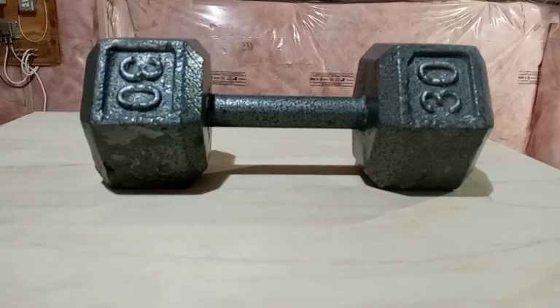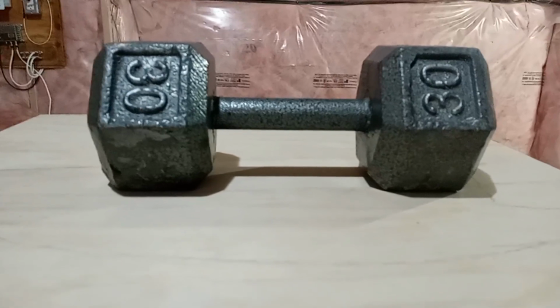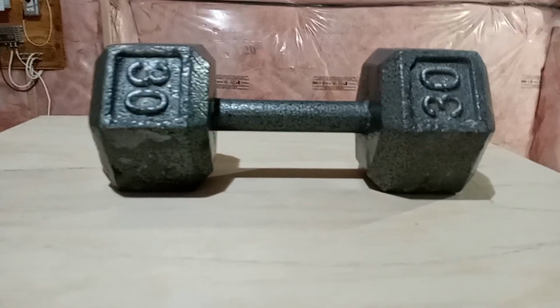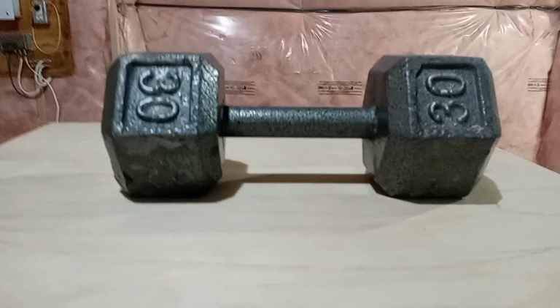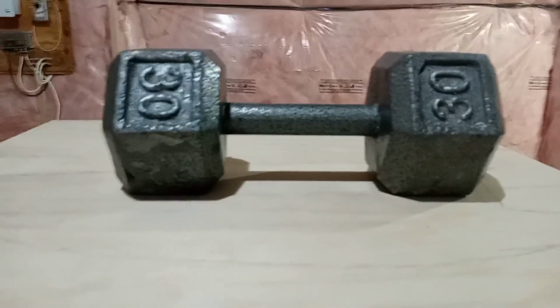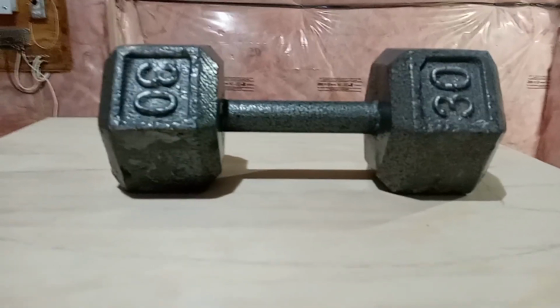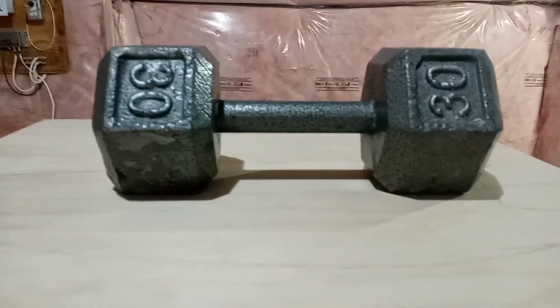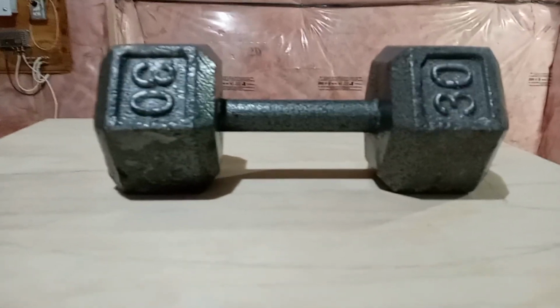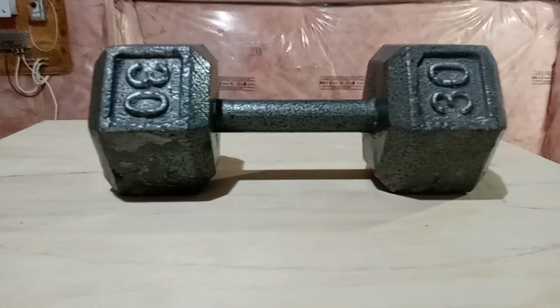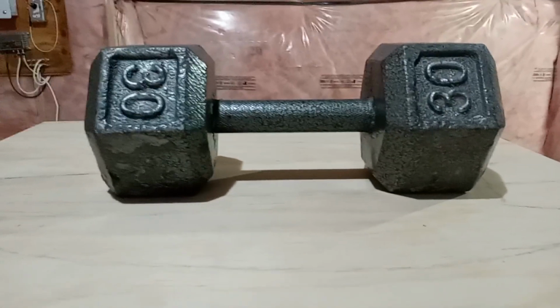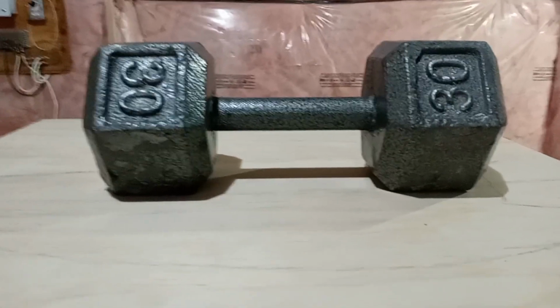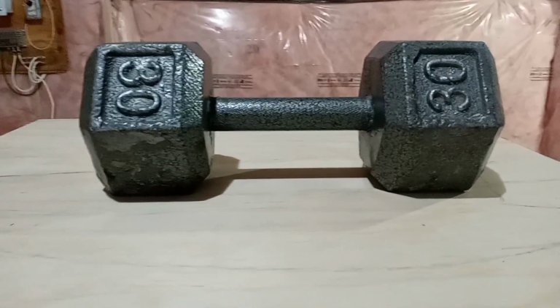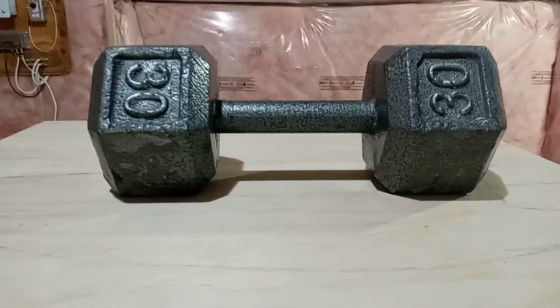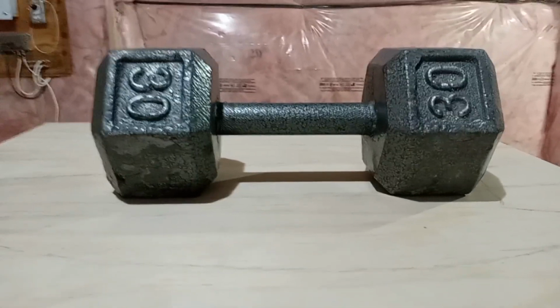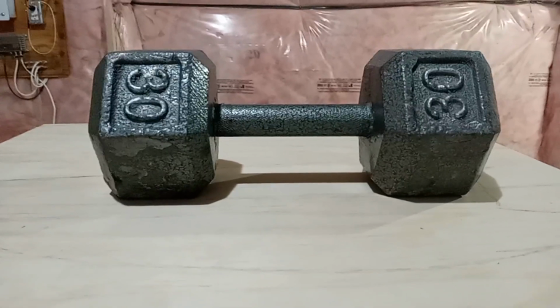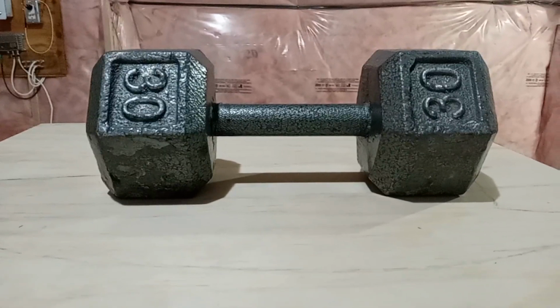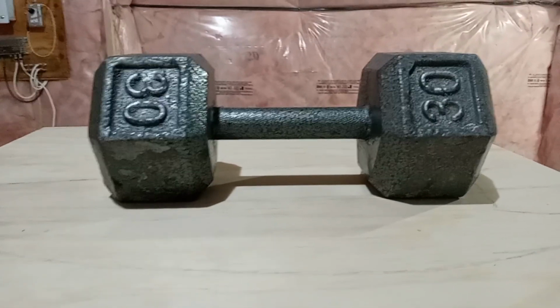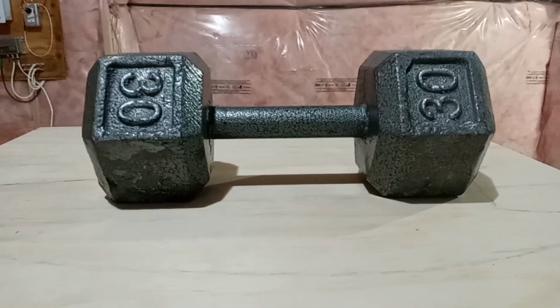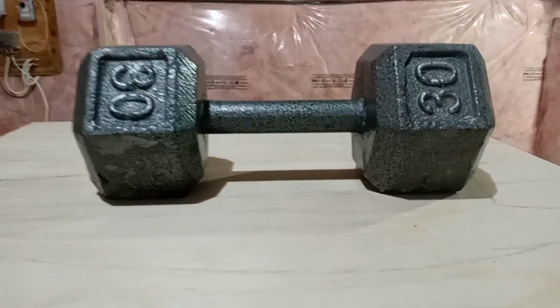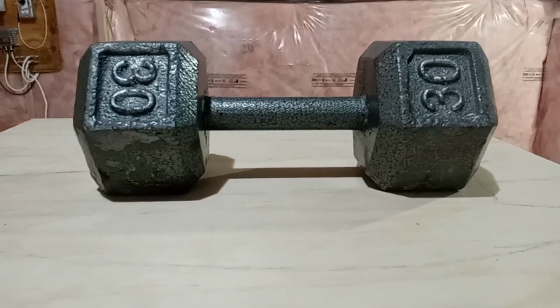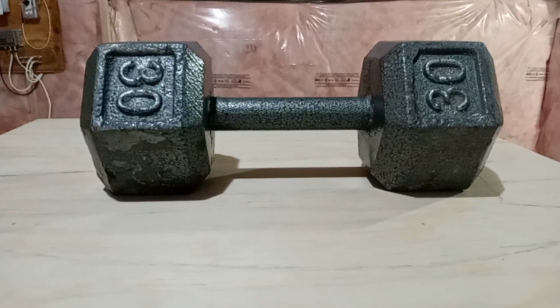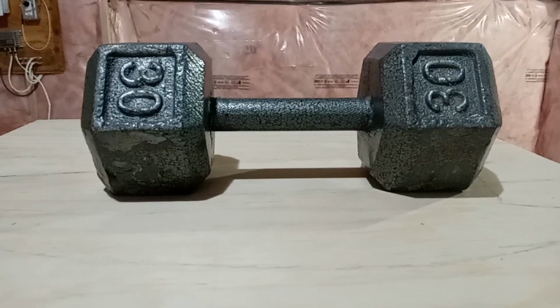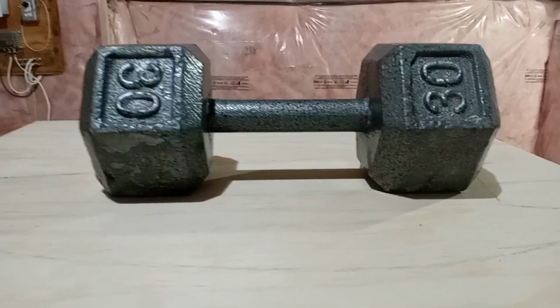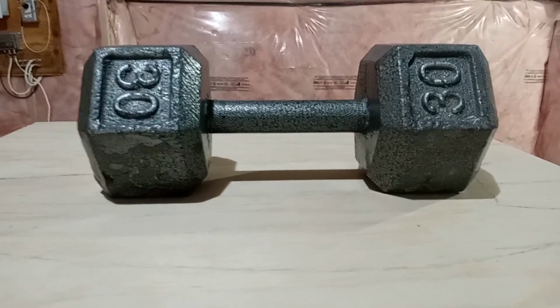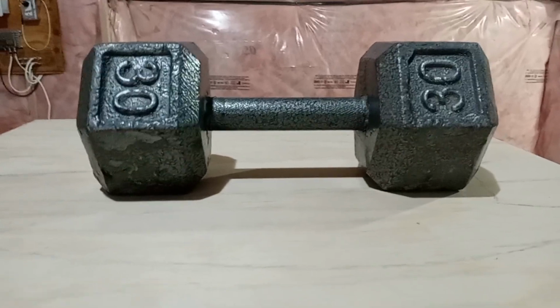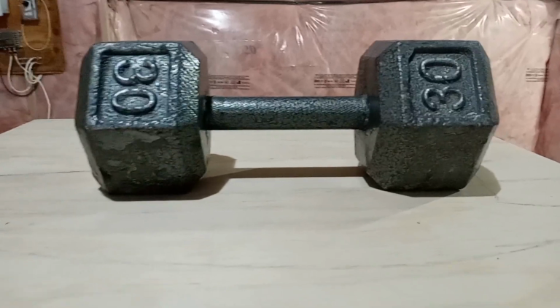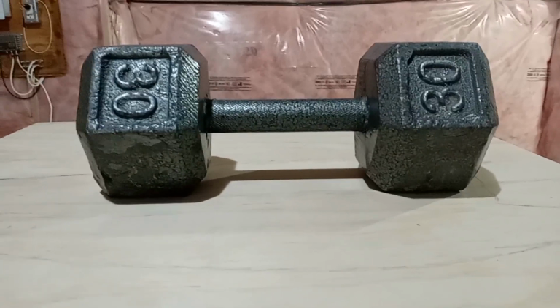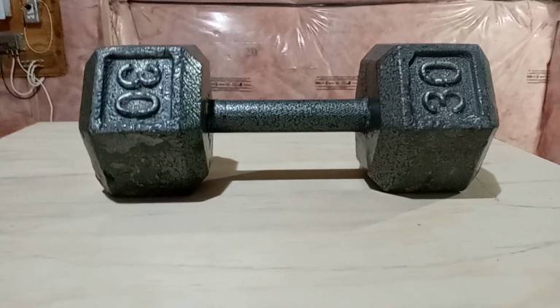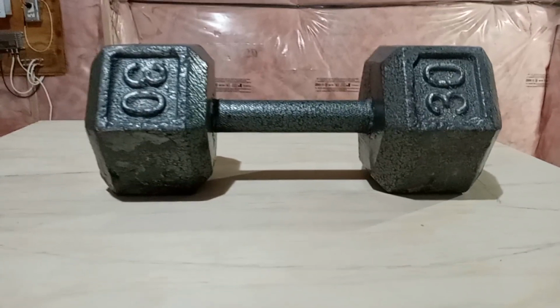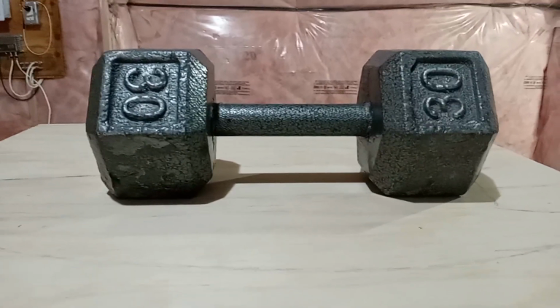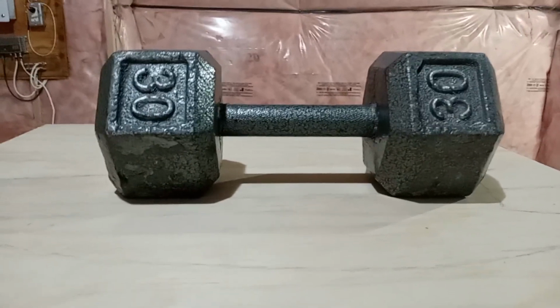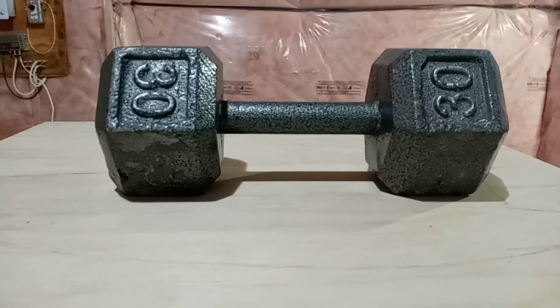And in this case, this 30 pound is just what I needed. Not too heavy, not too light. It's right in the middle section there.